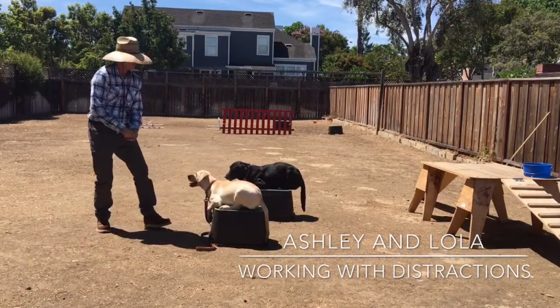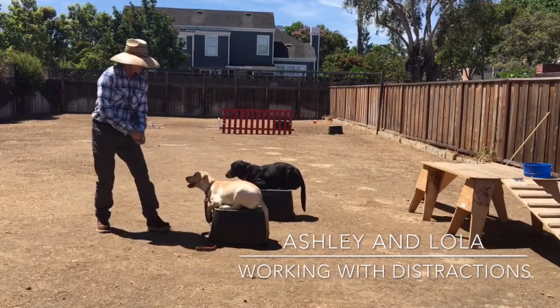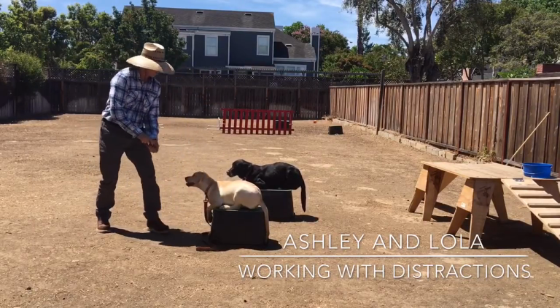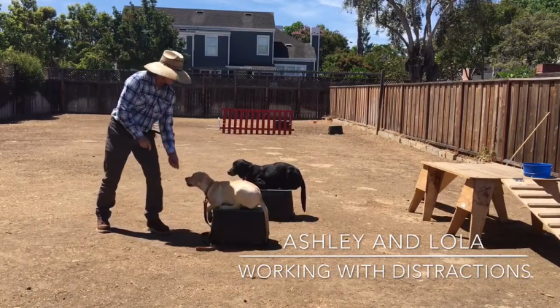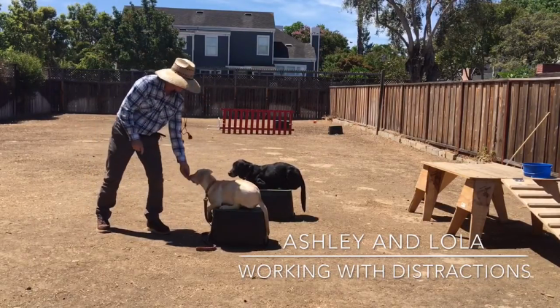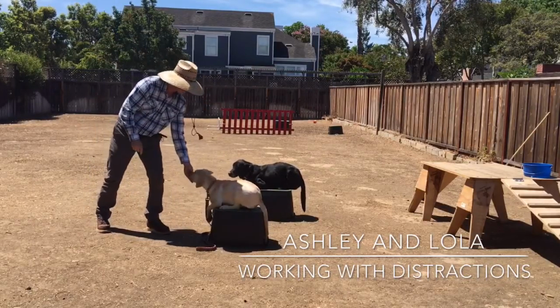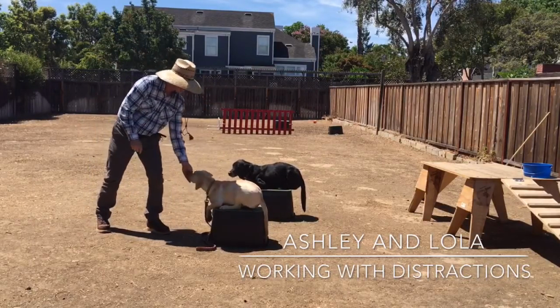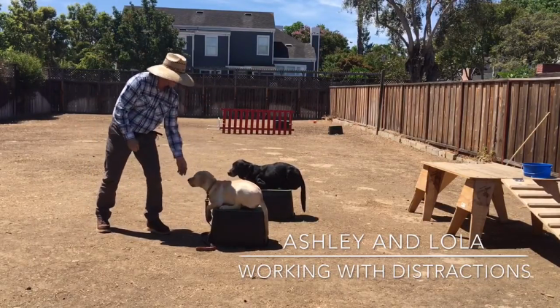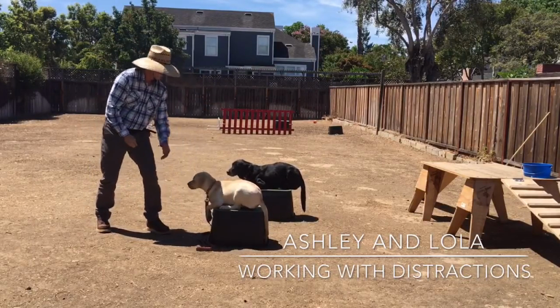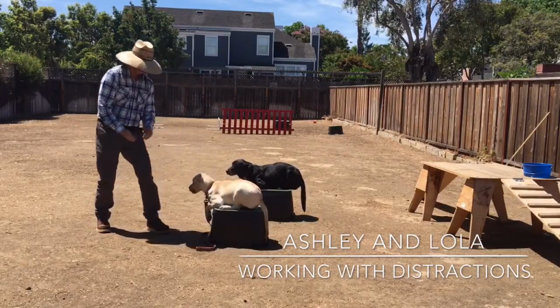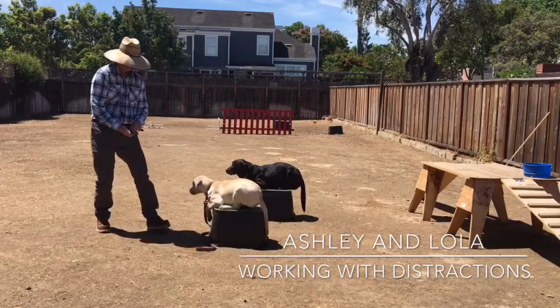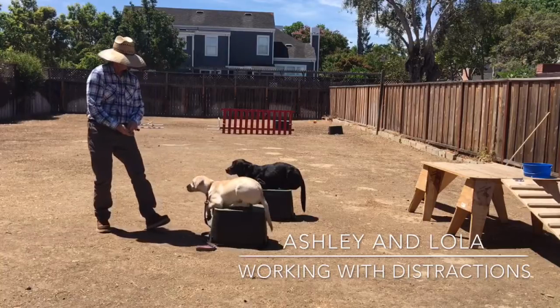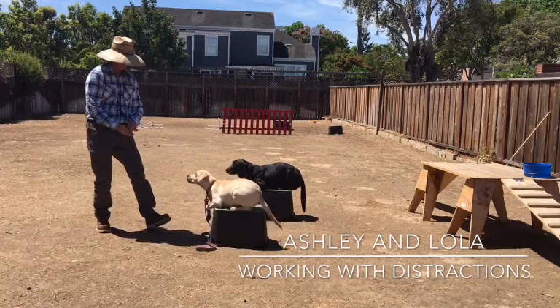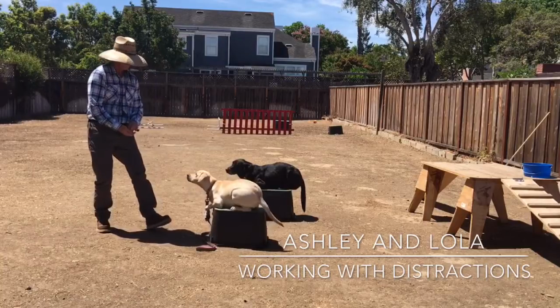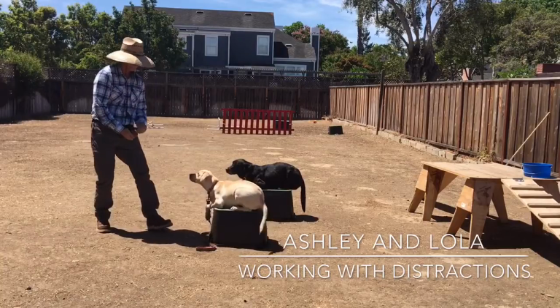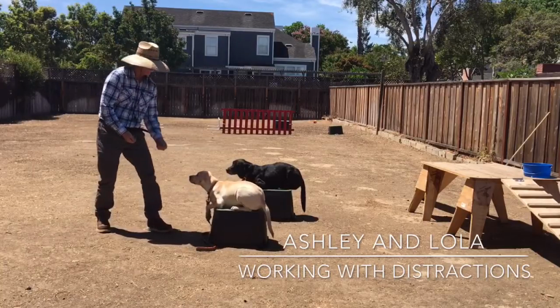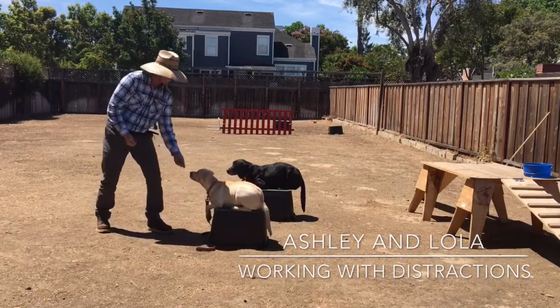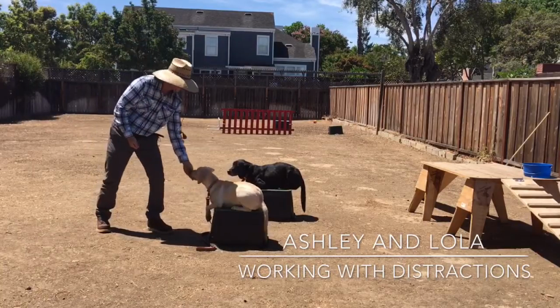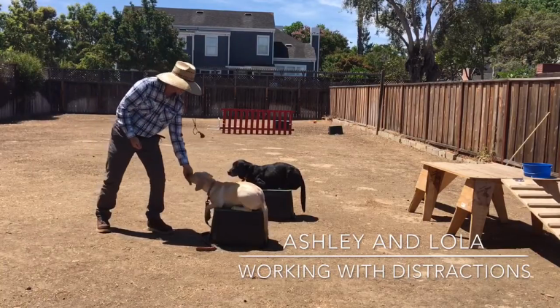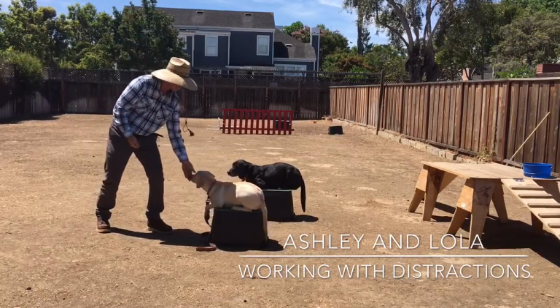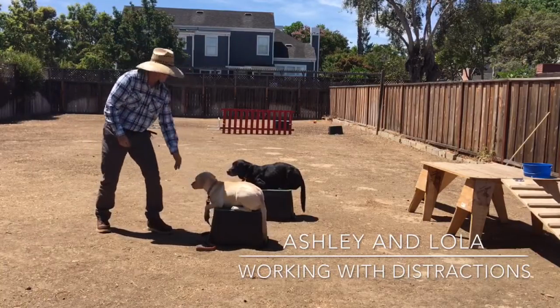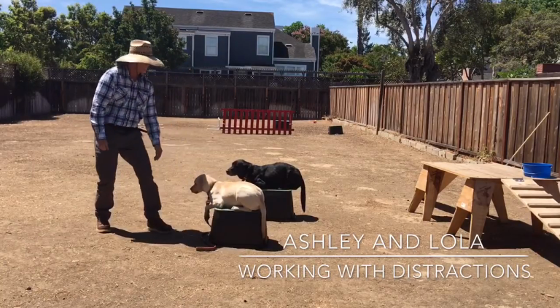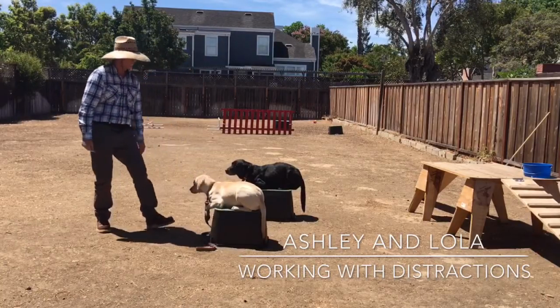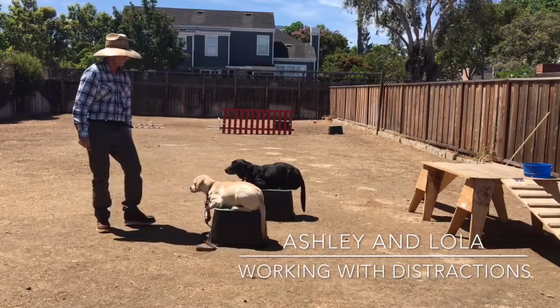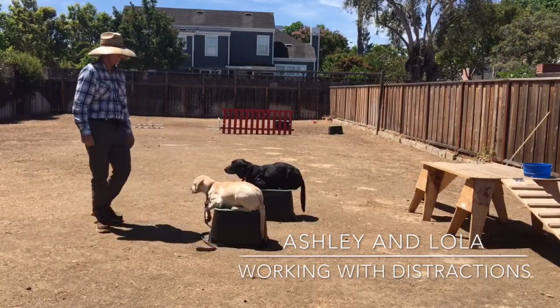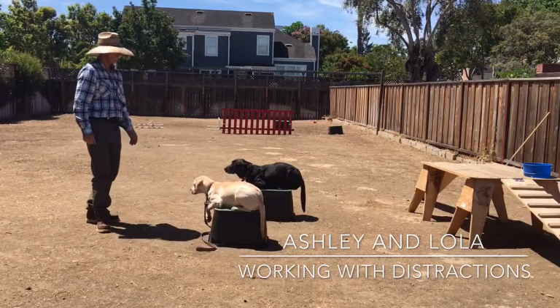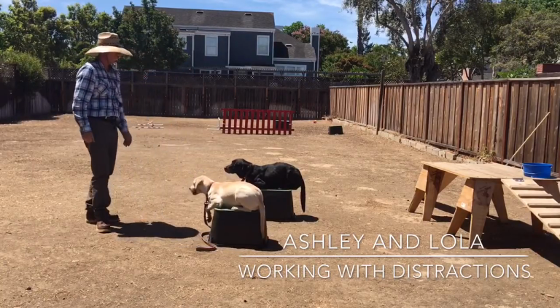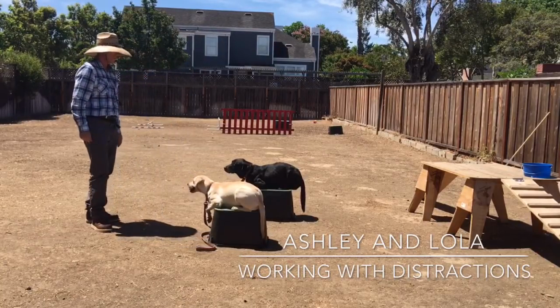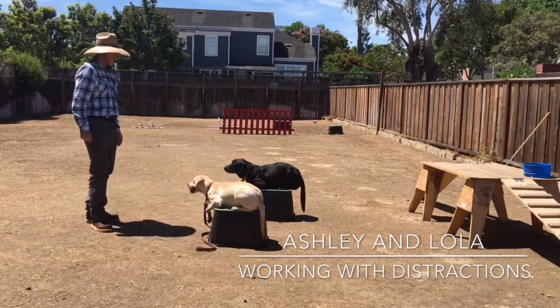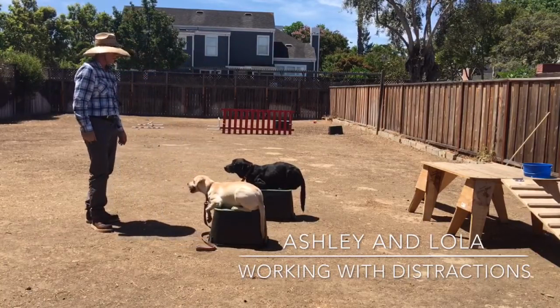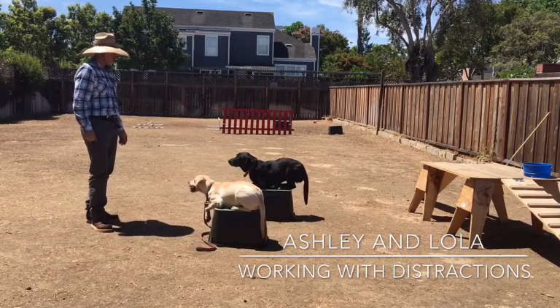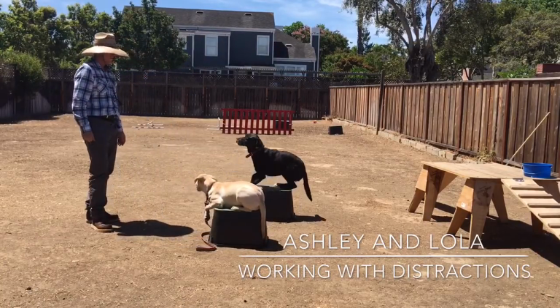This is part of the distraction phase of training a dog. And for a six-month-old, she's doing very, very well.